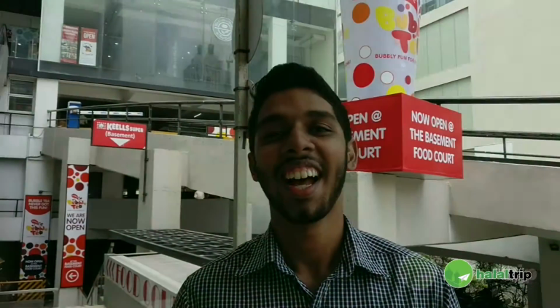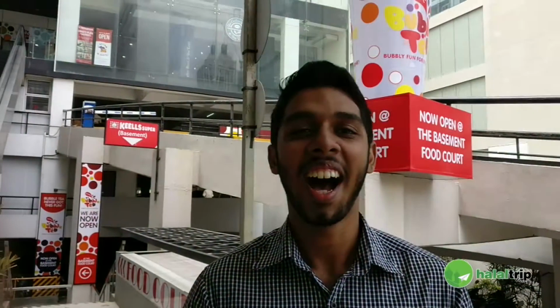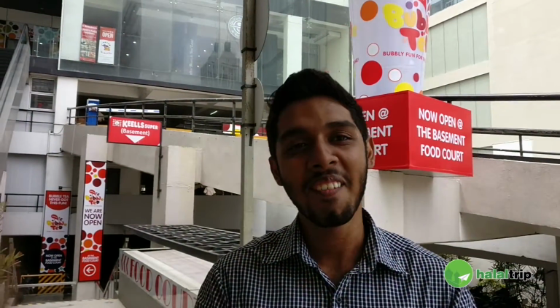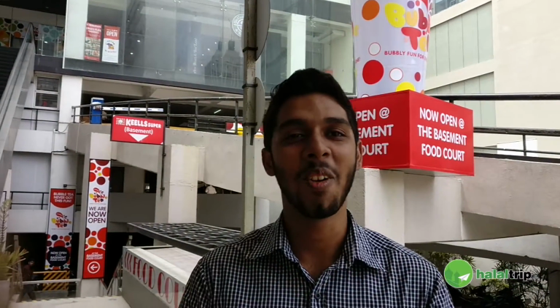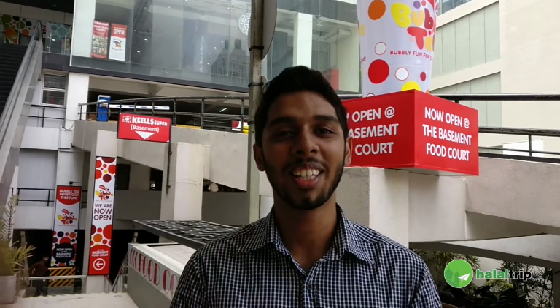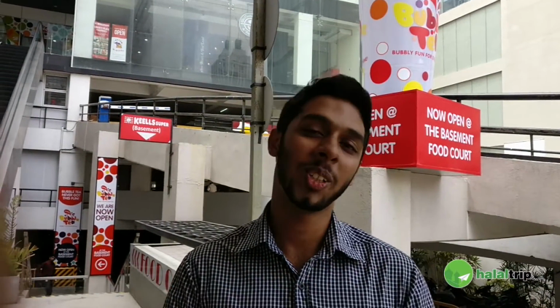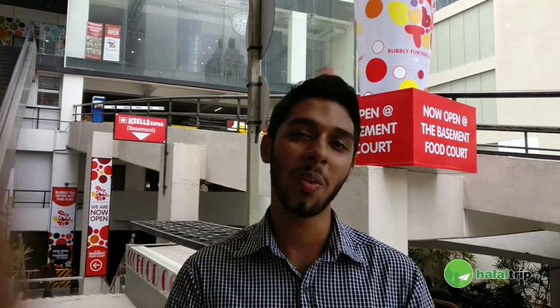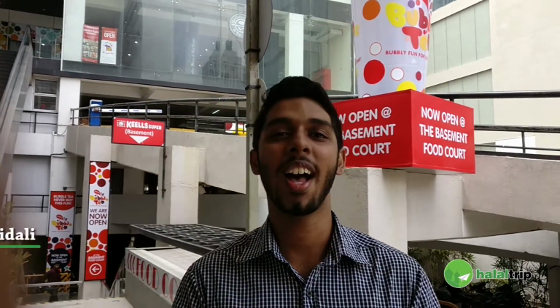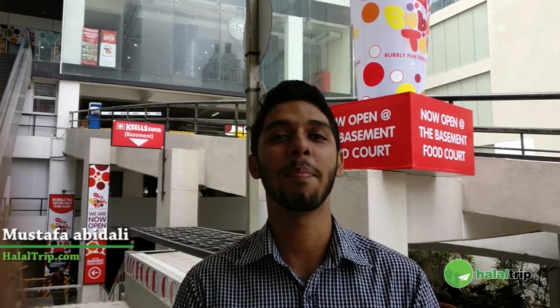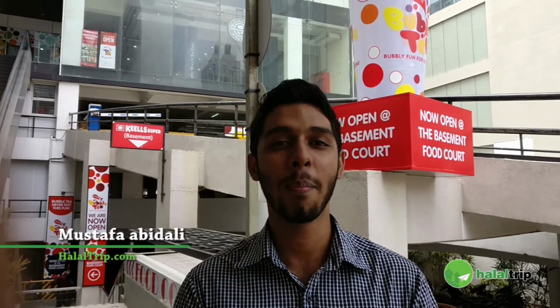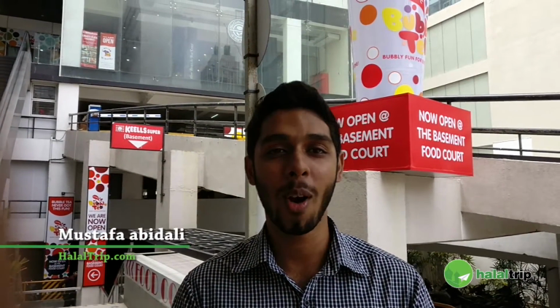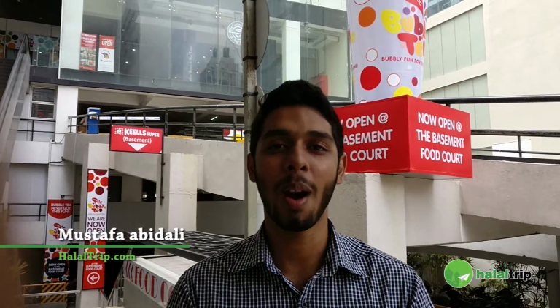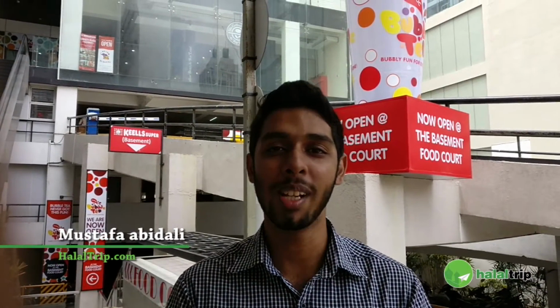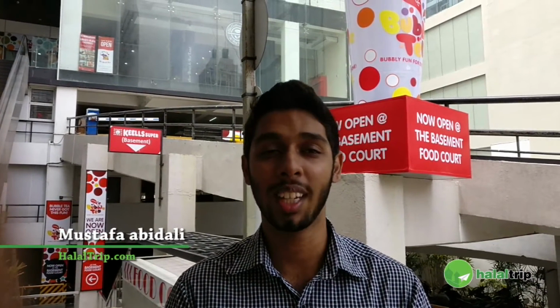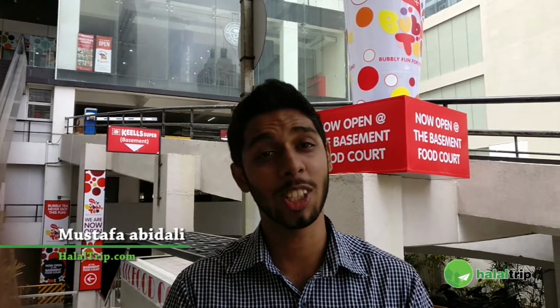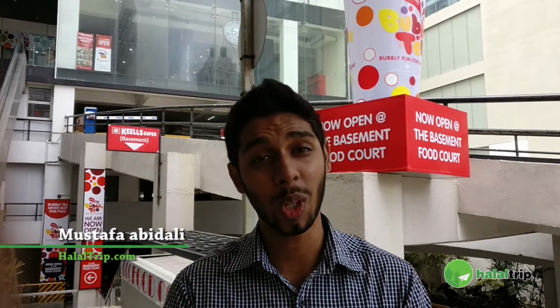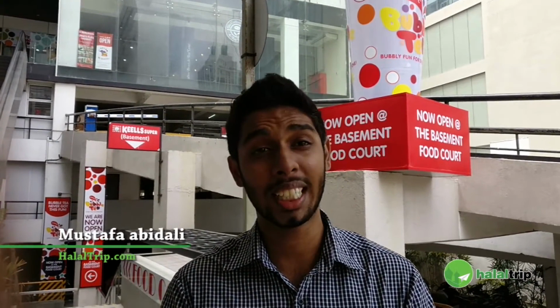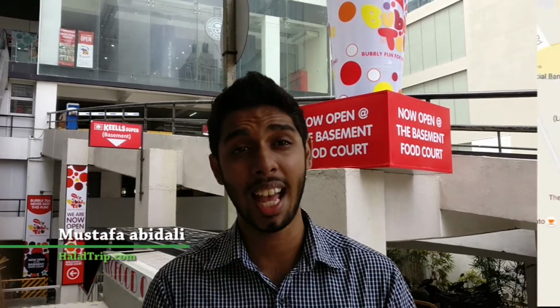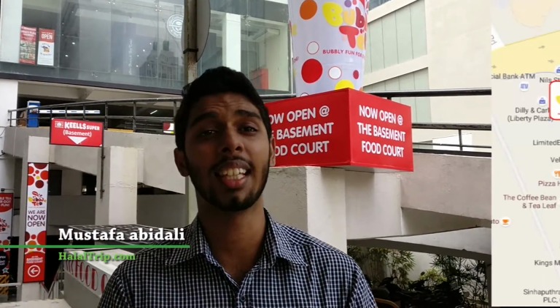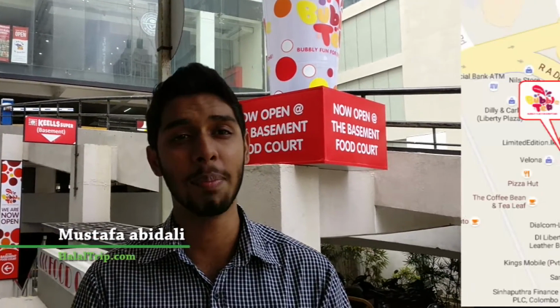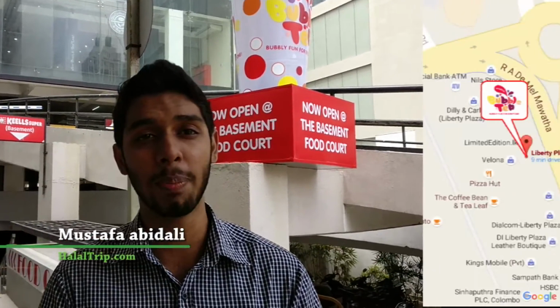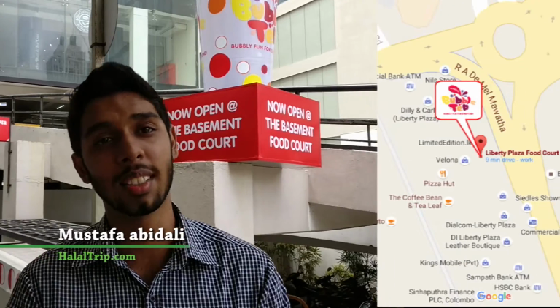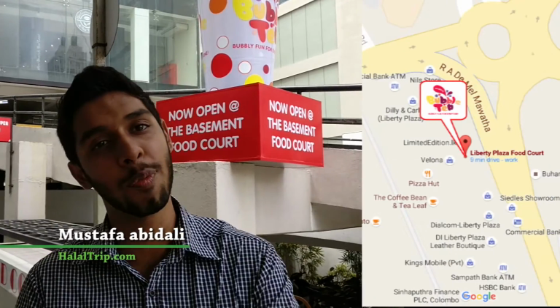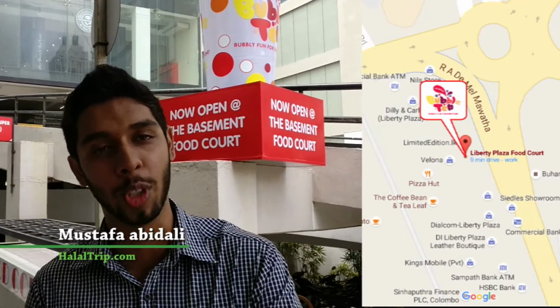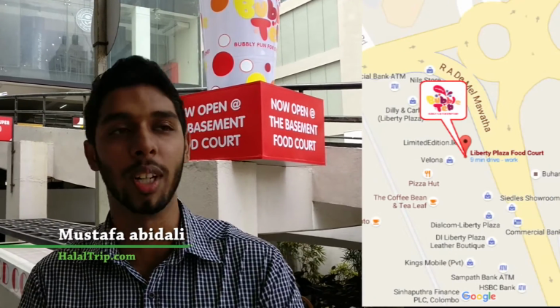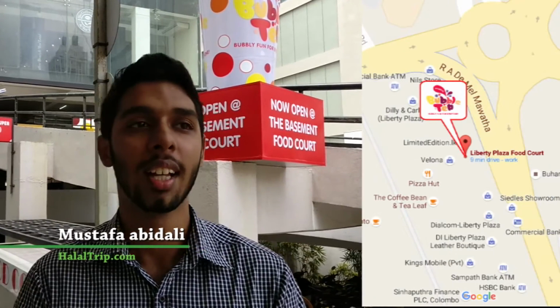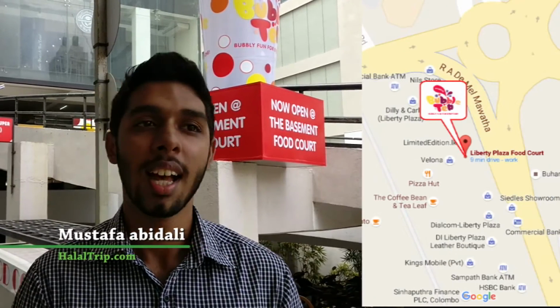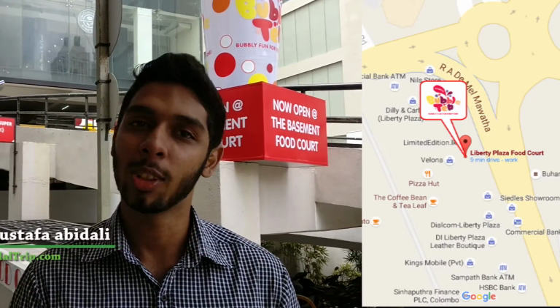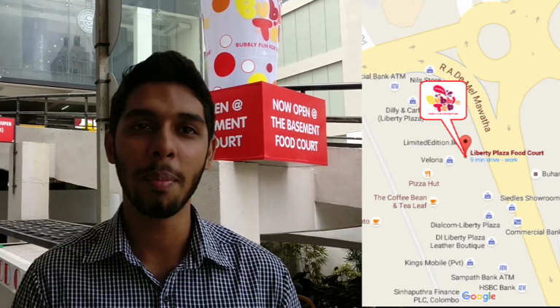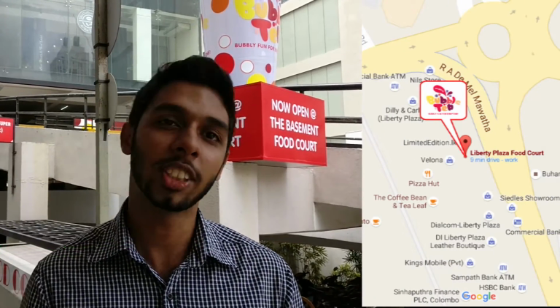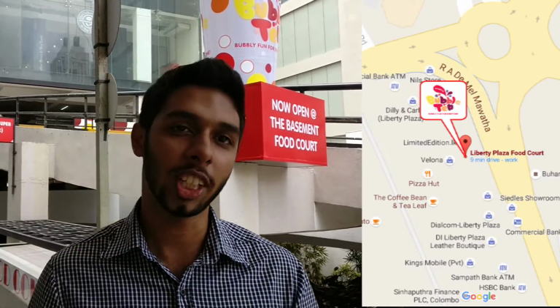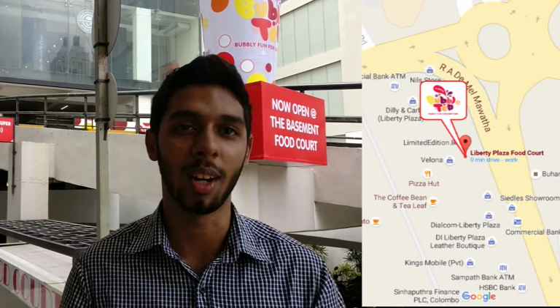Hi everyone, today we are at Mabrog Bubble Tea which is located at the Liberty Plaza food court. So come, let's check it out.